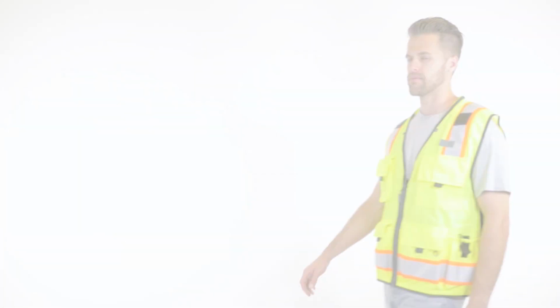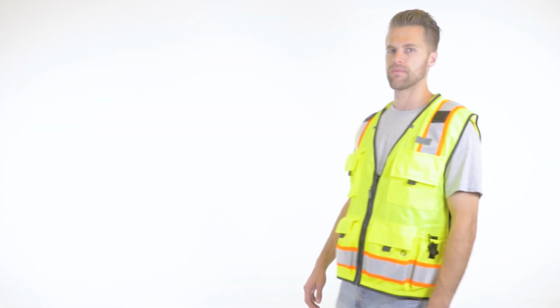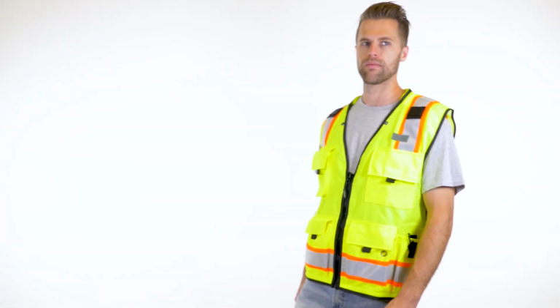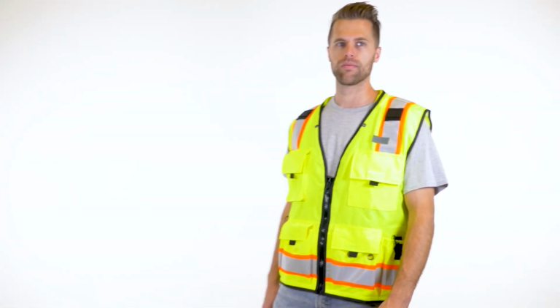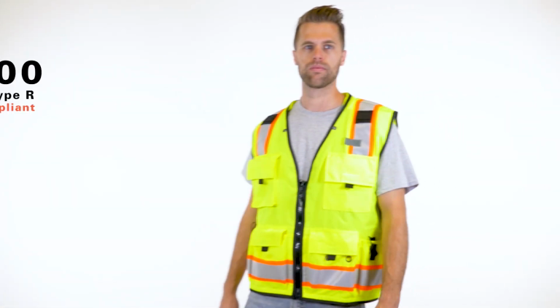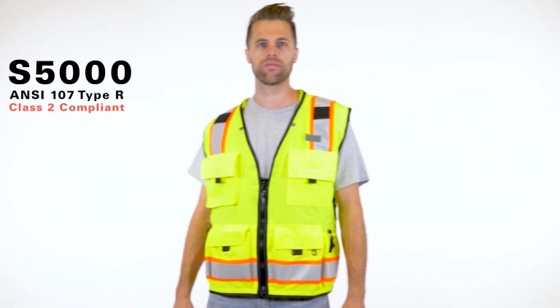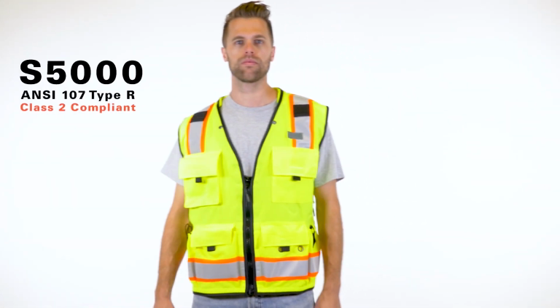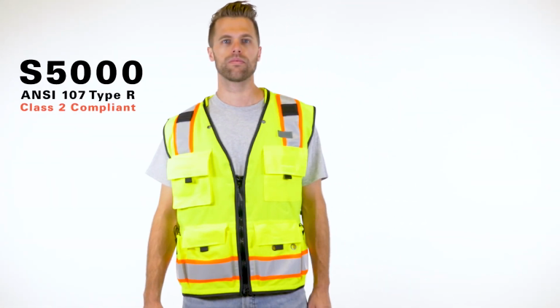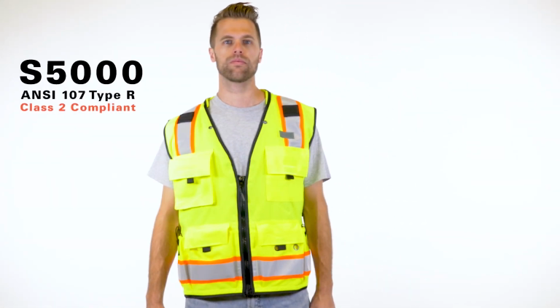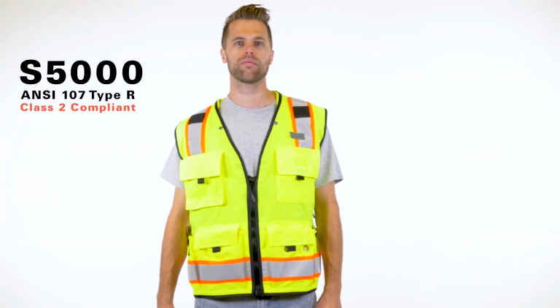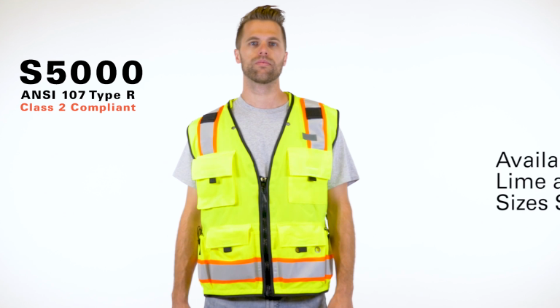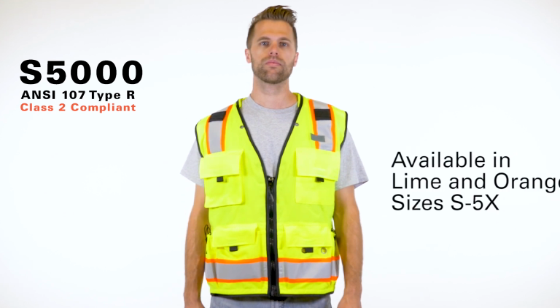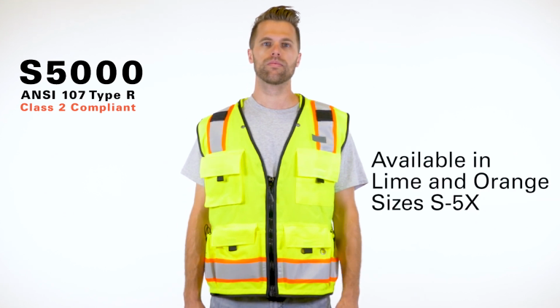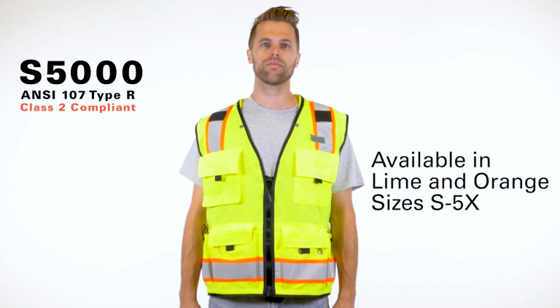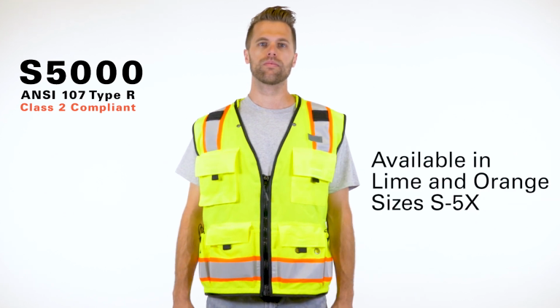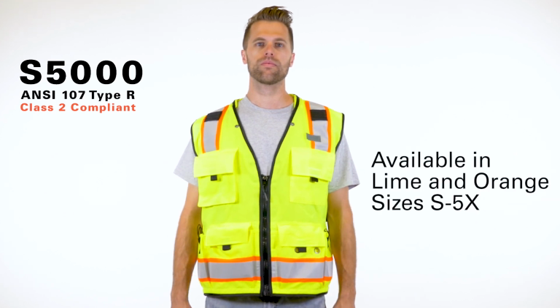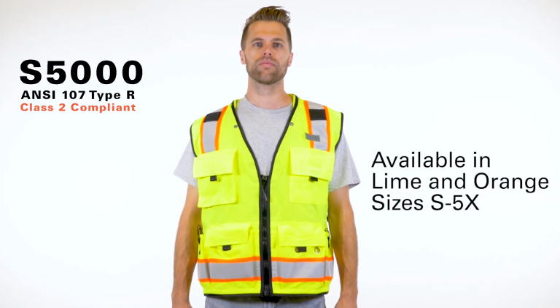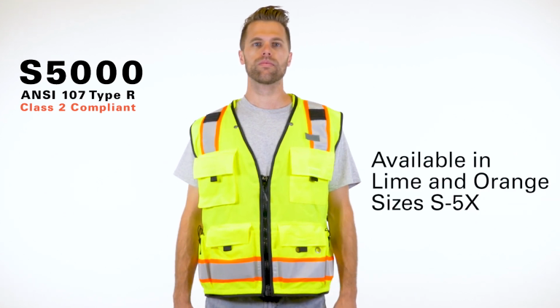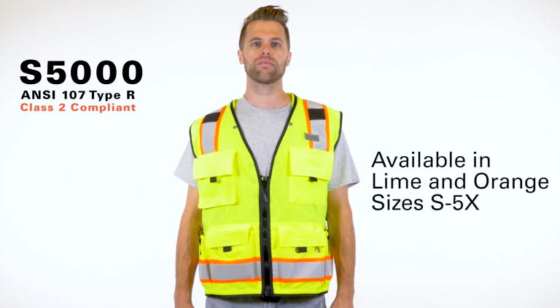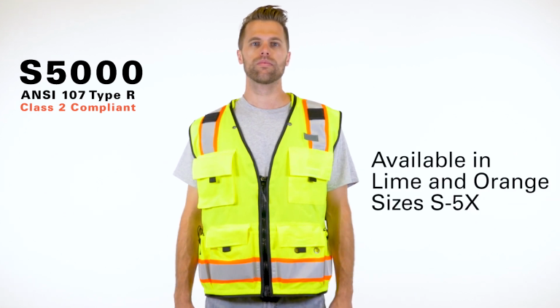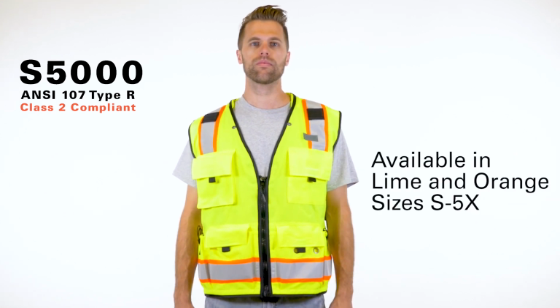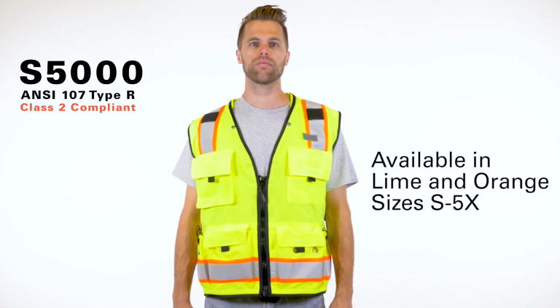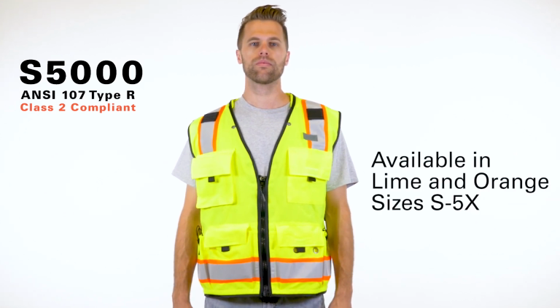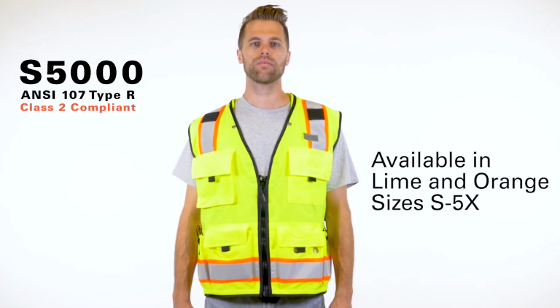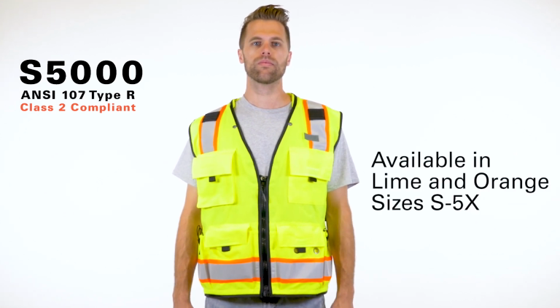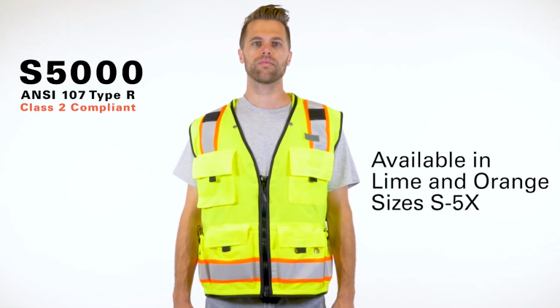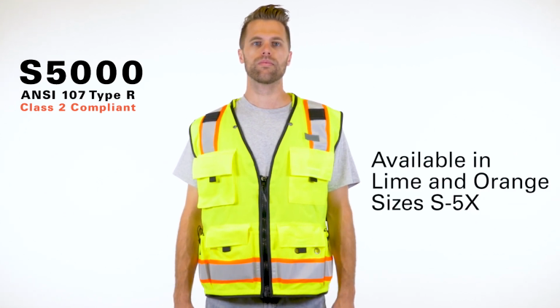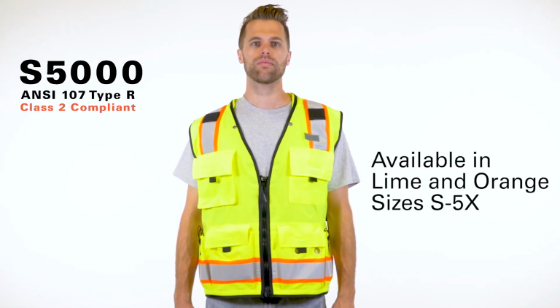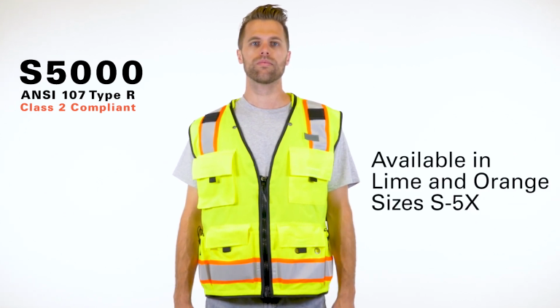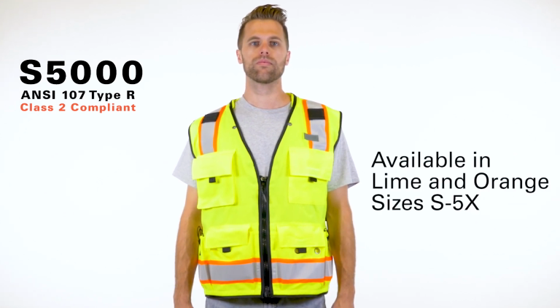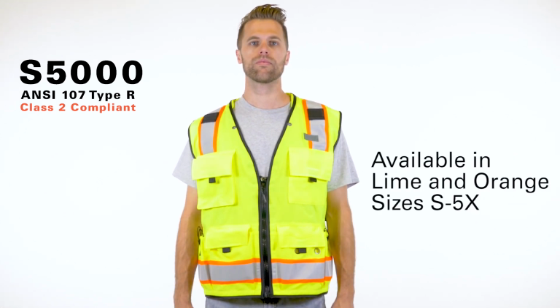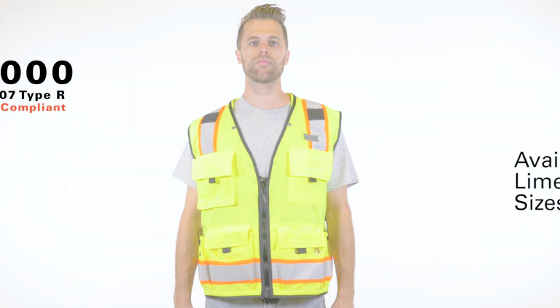The Professional Surveyors Vest is available in lime and orange in sizes small to 5X.